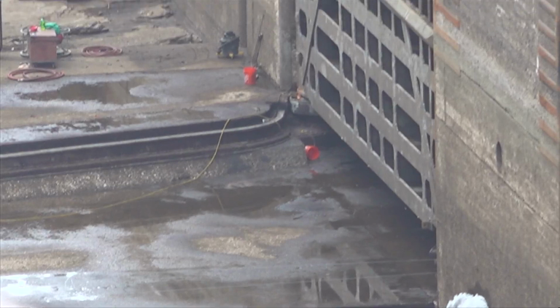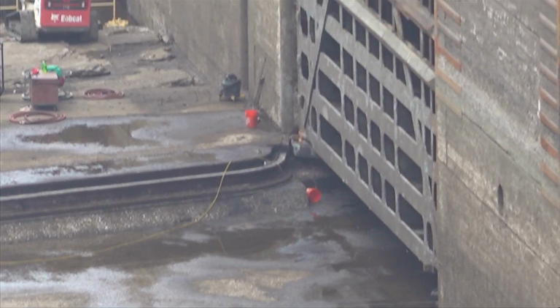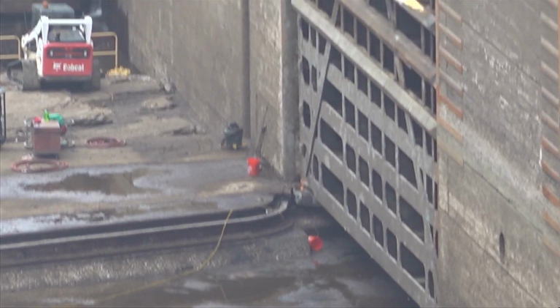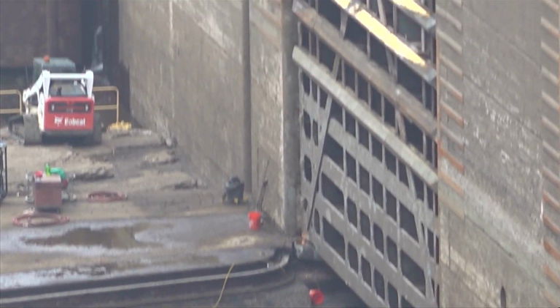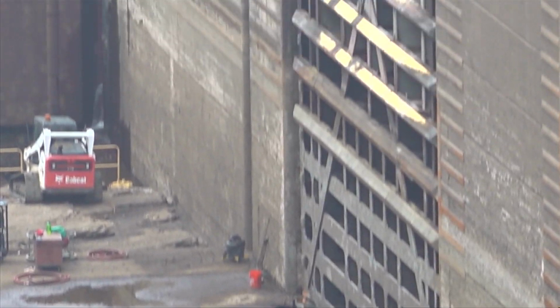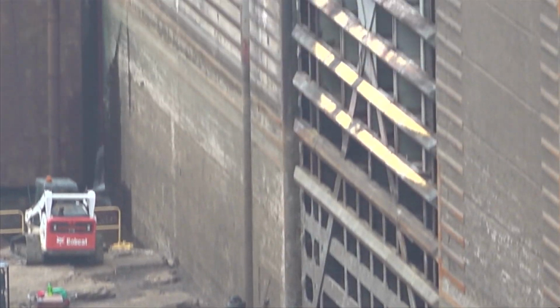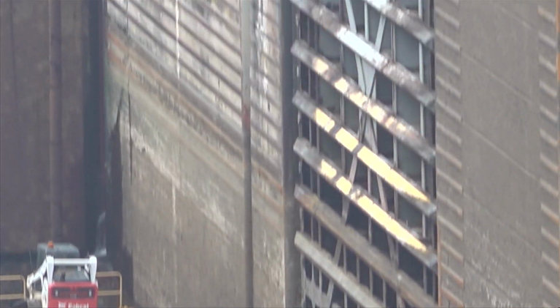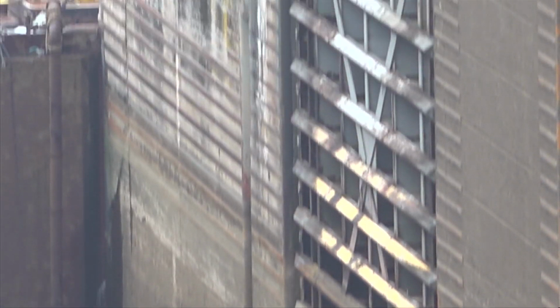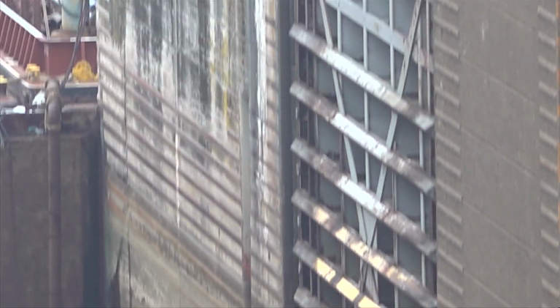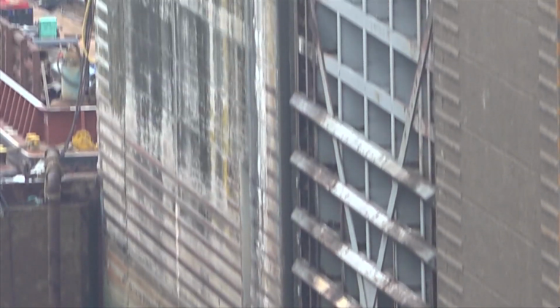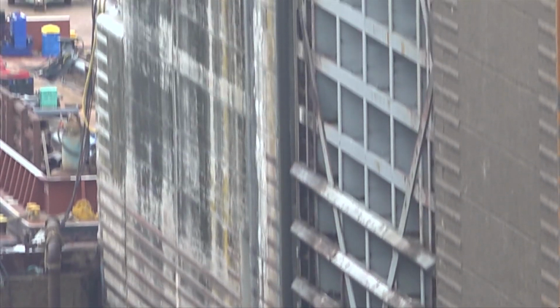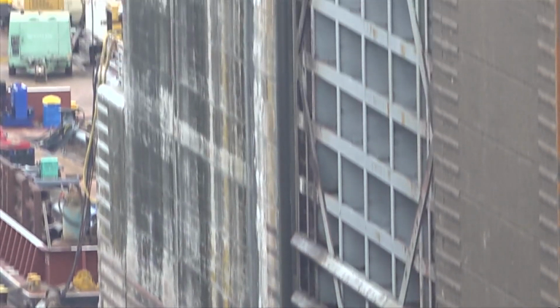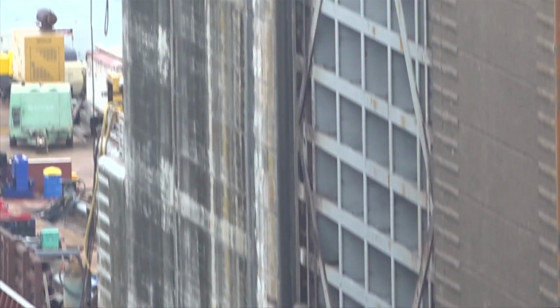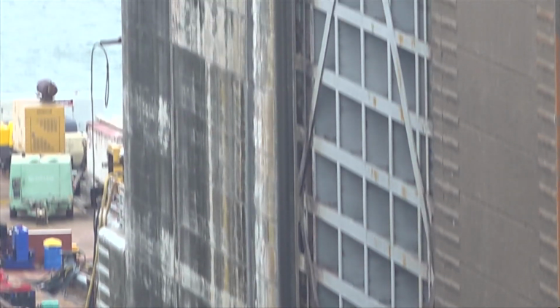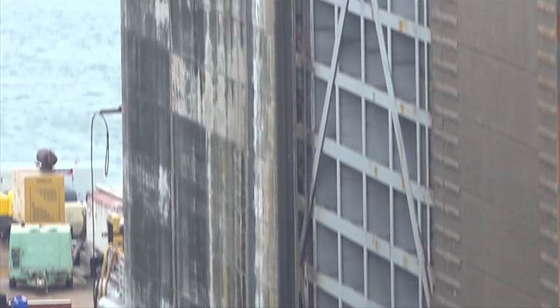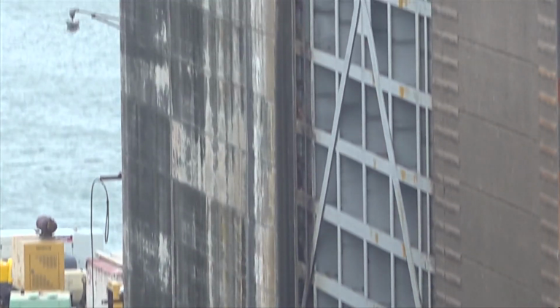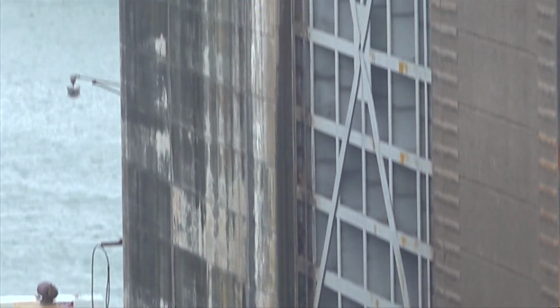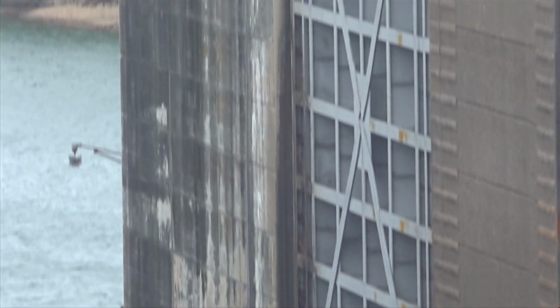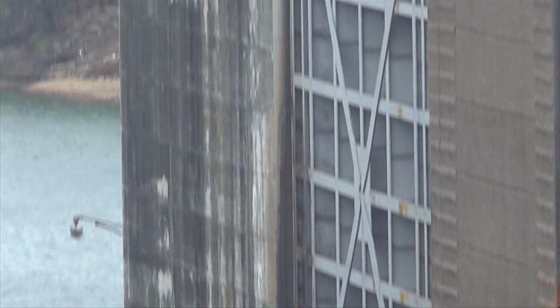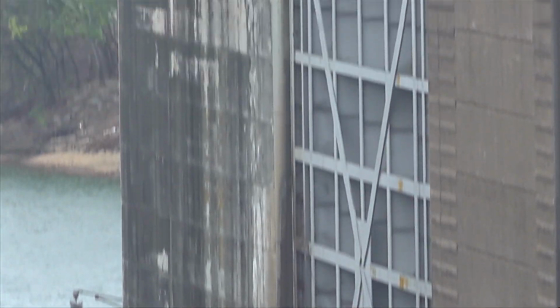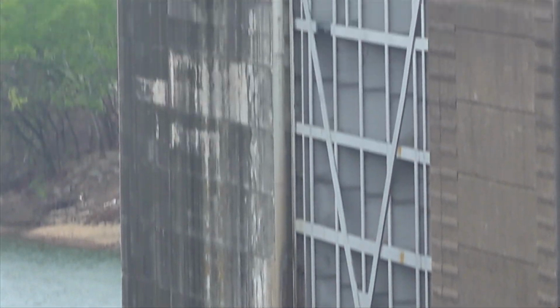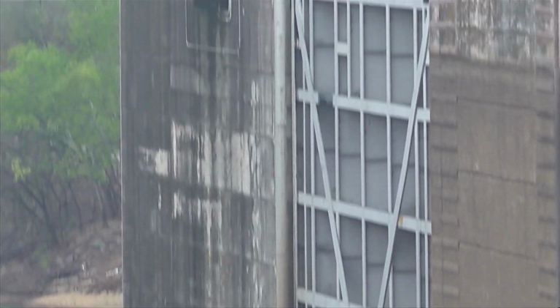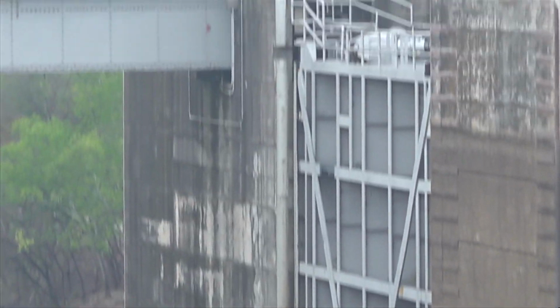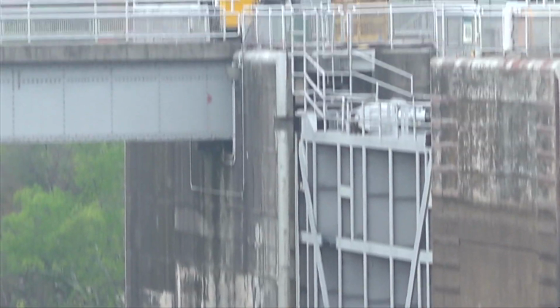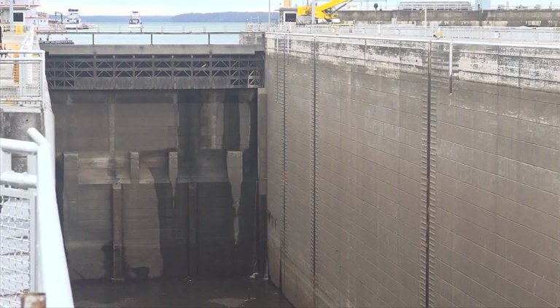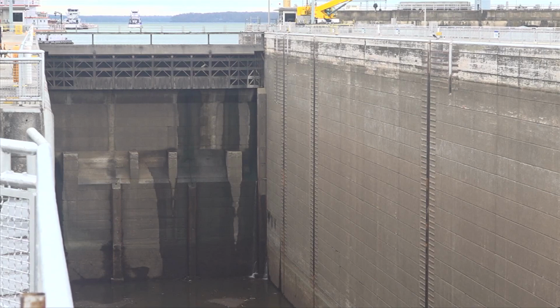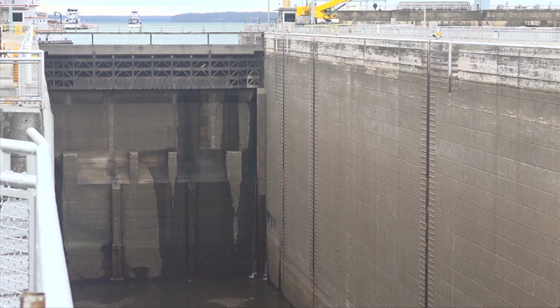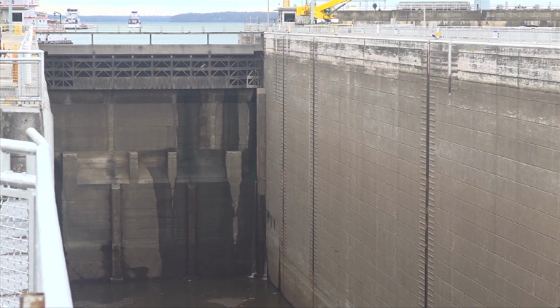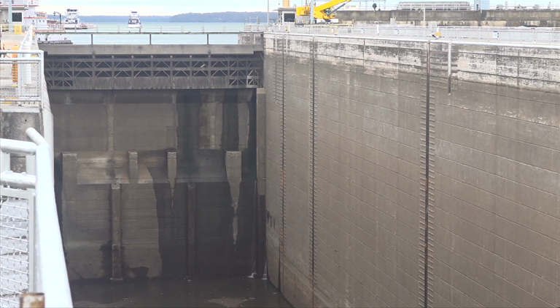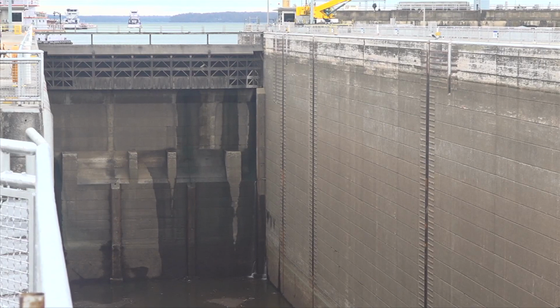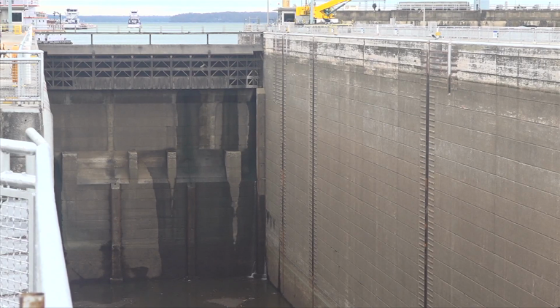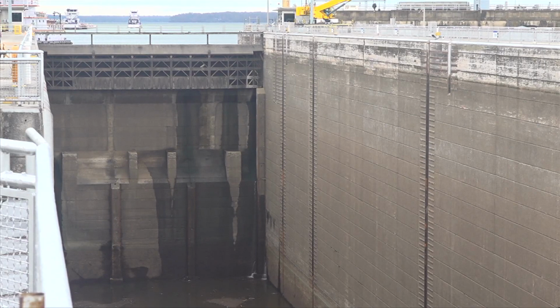And large they are — holding nearly 27,000 gallons of water in the lock. The lock itself is over 100 feet wide and 600 feet long, just a little smaller than Seattle's Space Needle.